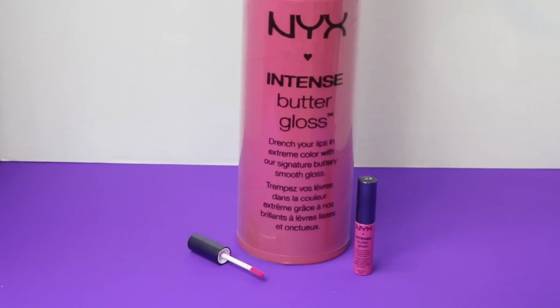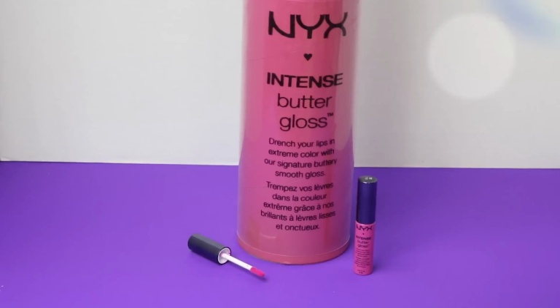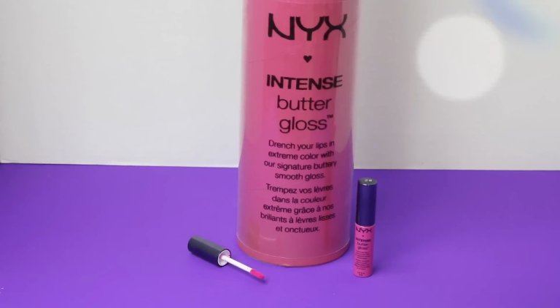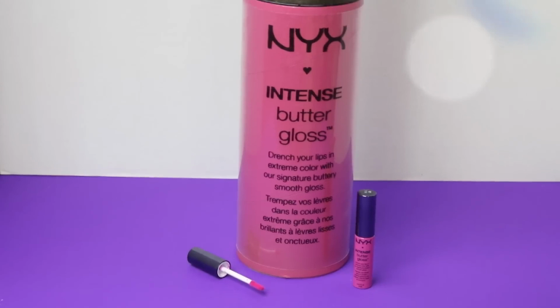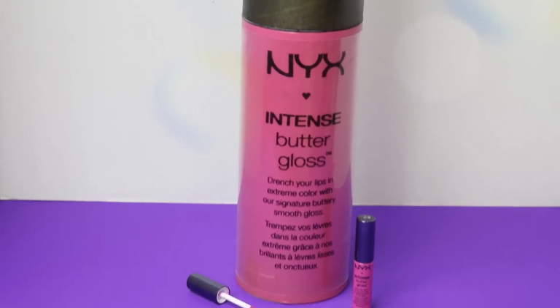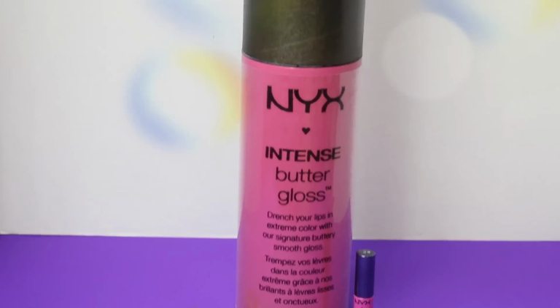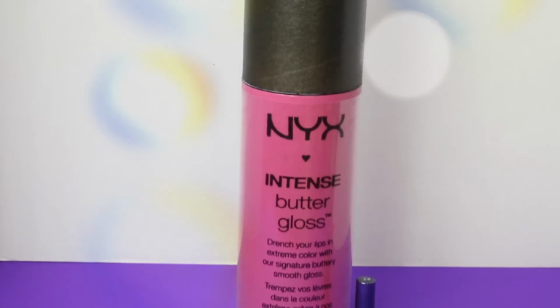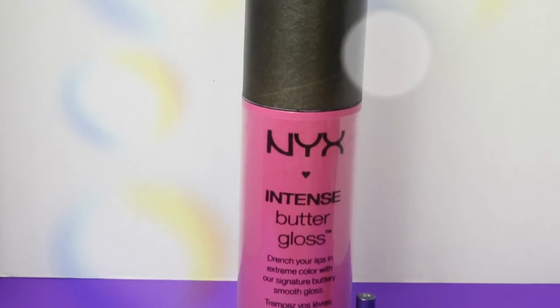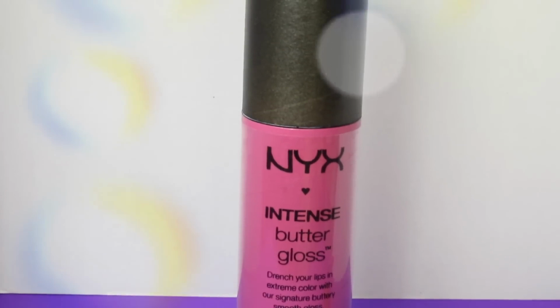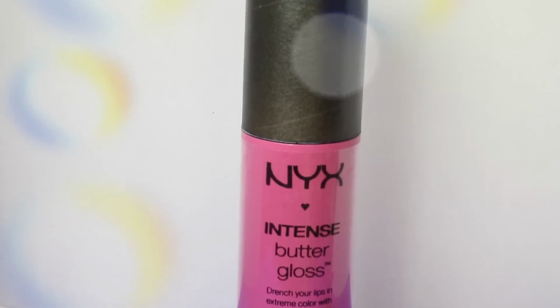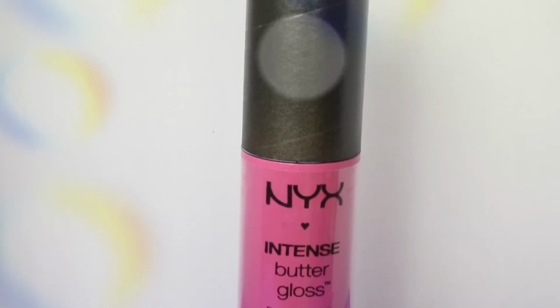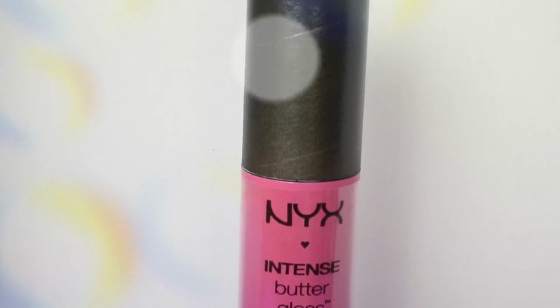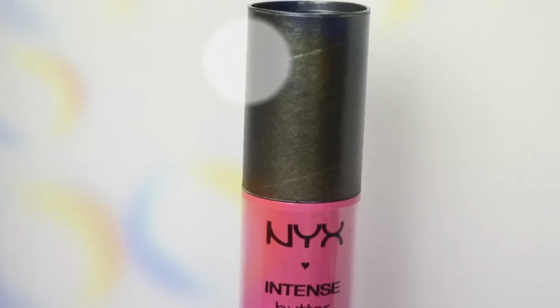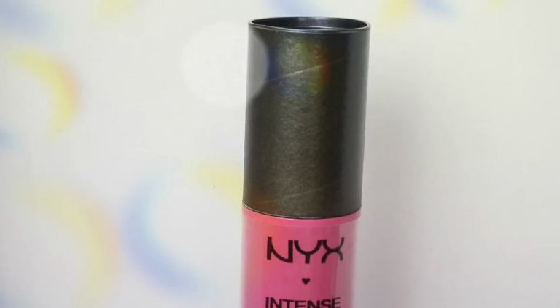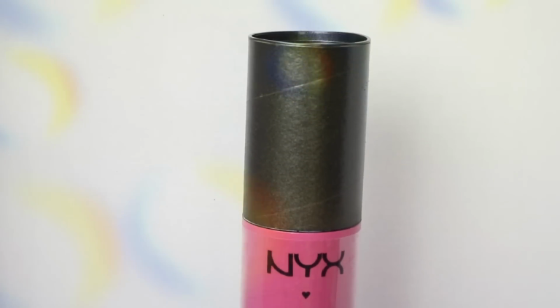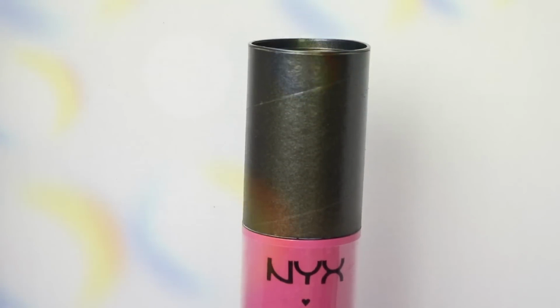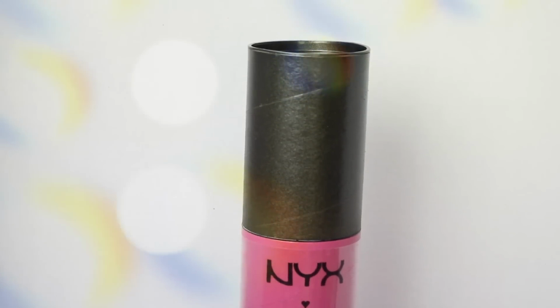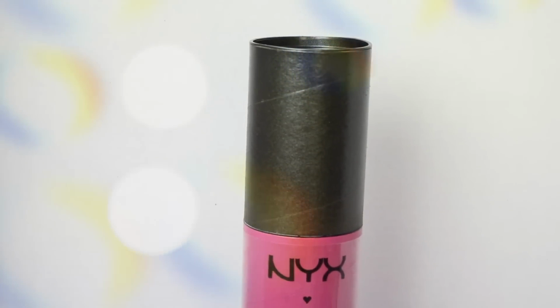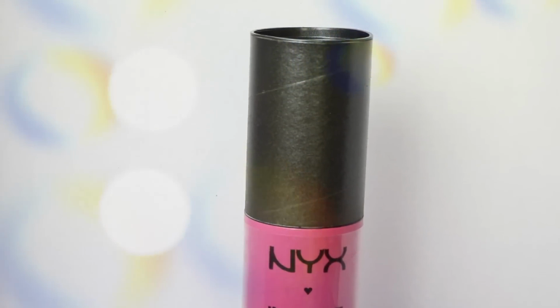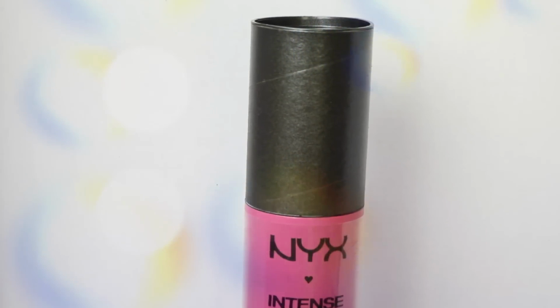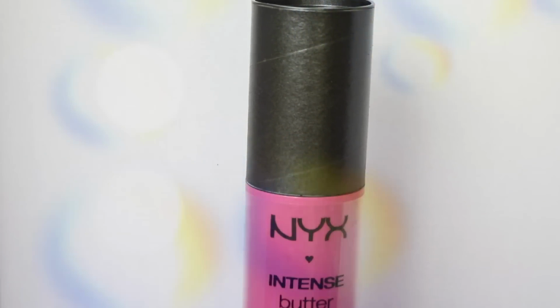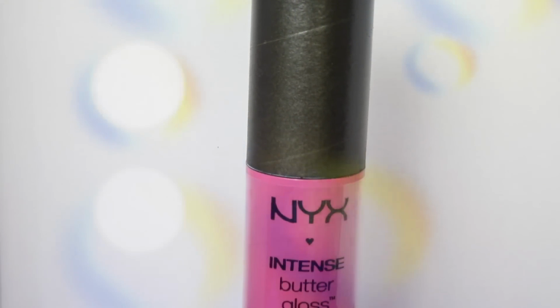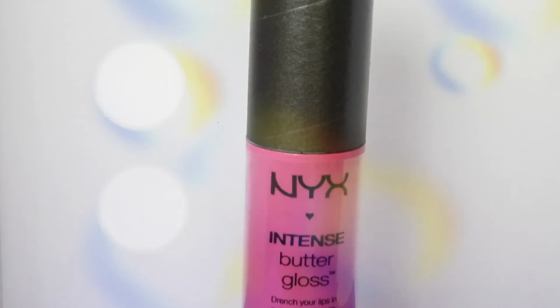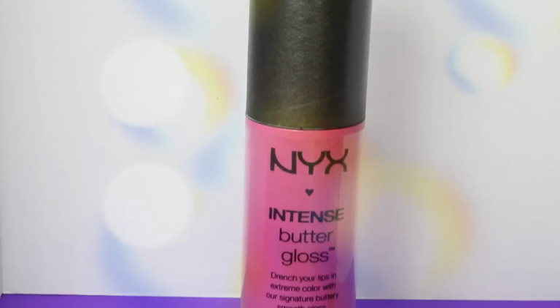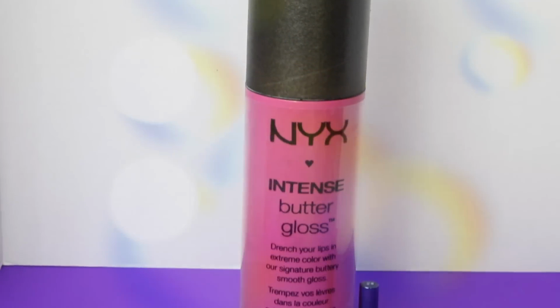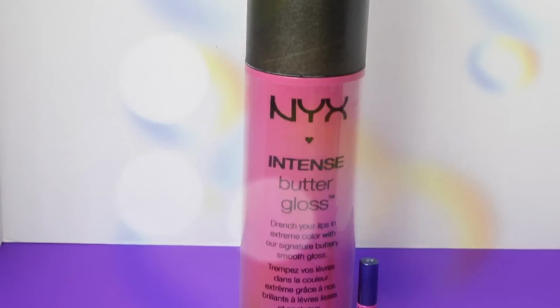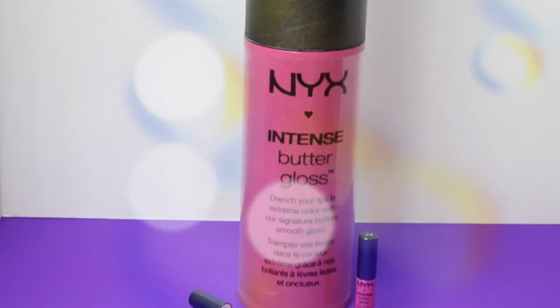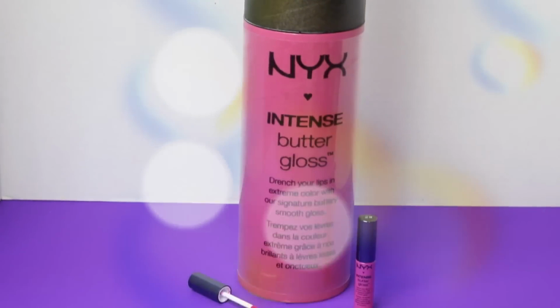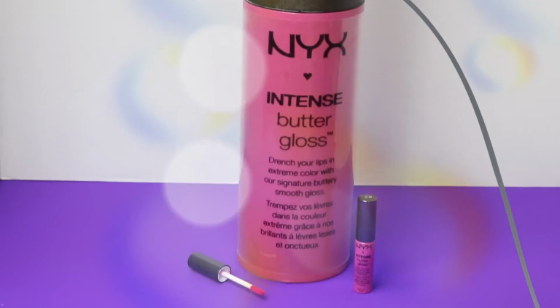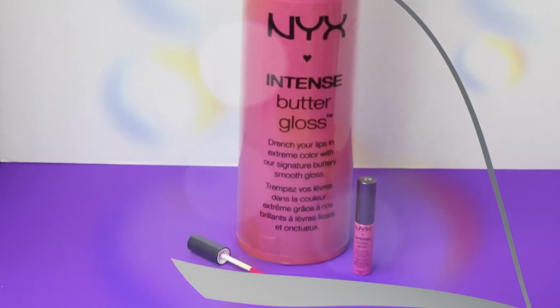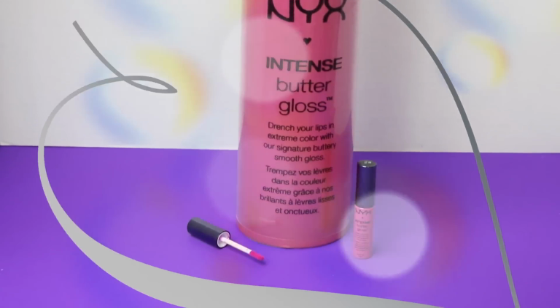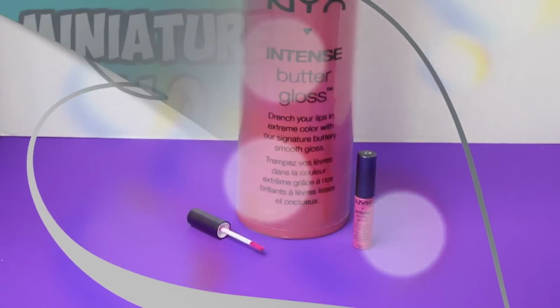Hey guys, today I'm going to show you how to make a giant lip gloss. Also, this is a collab with some amazing YouTube friends.